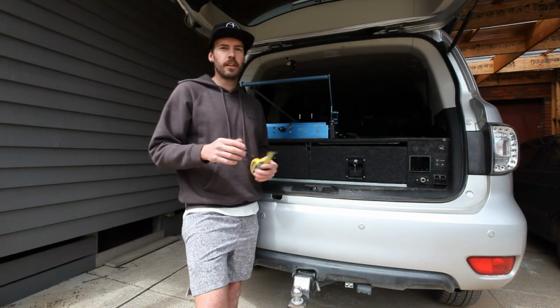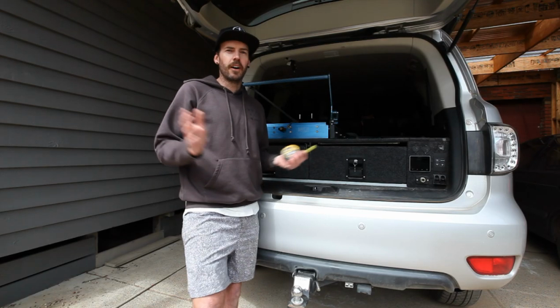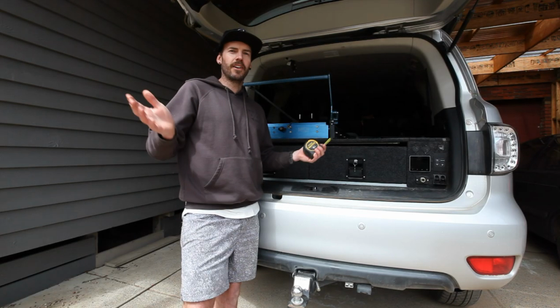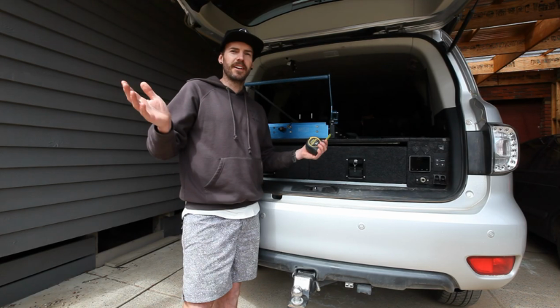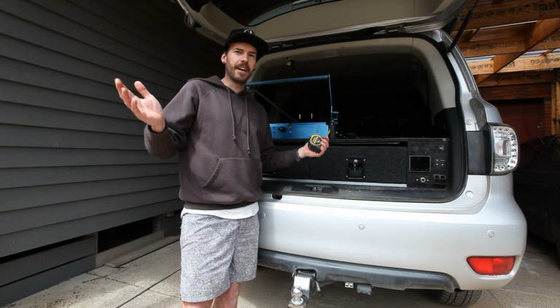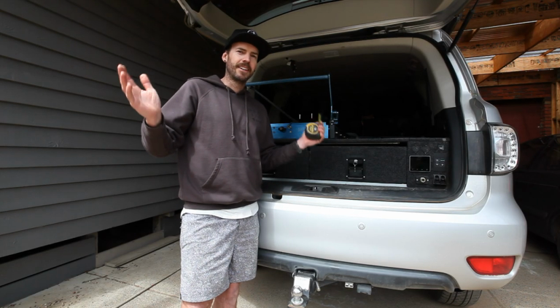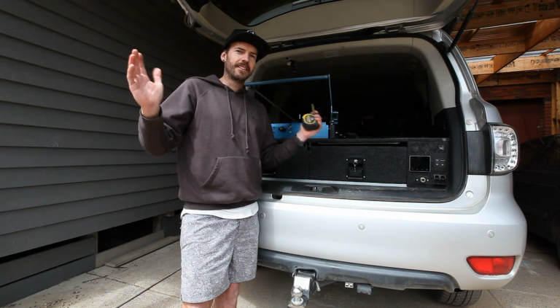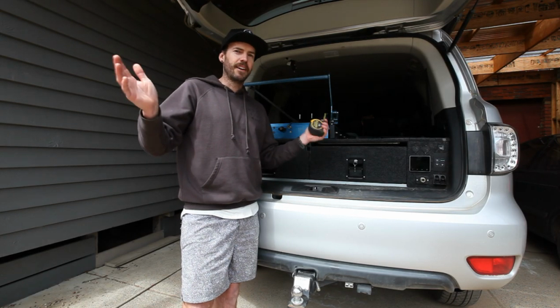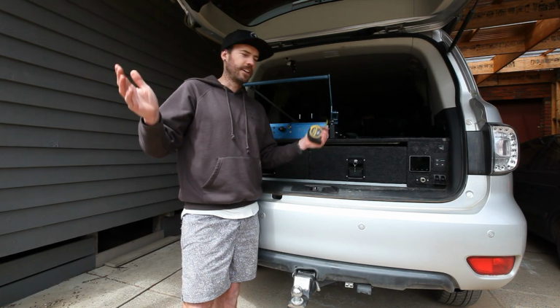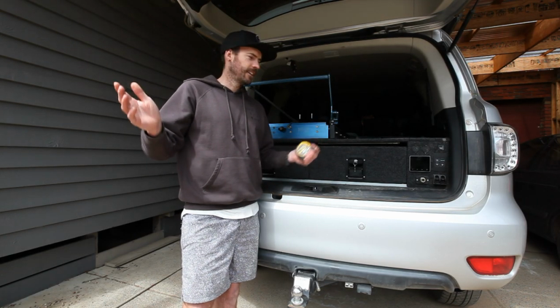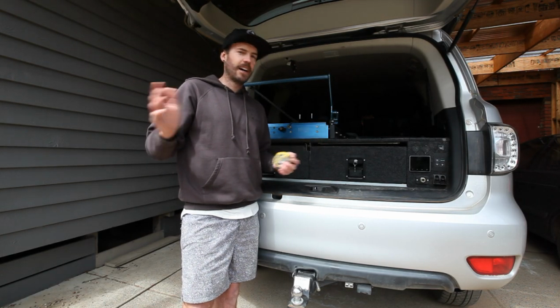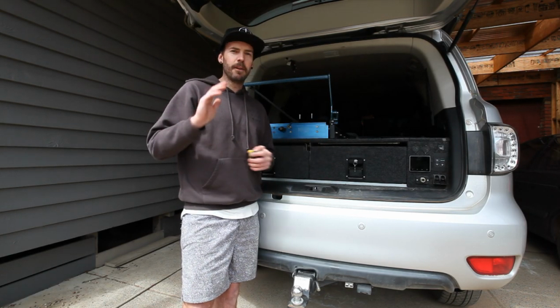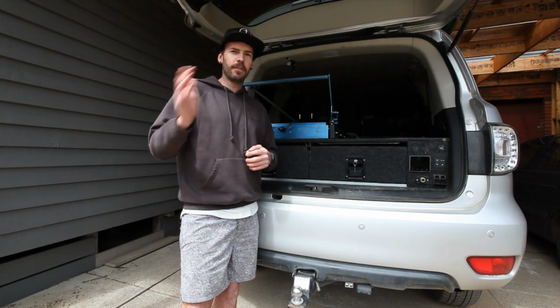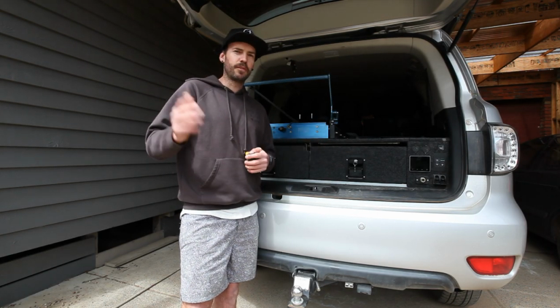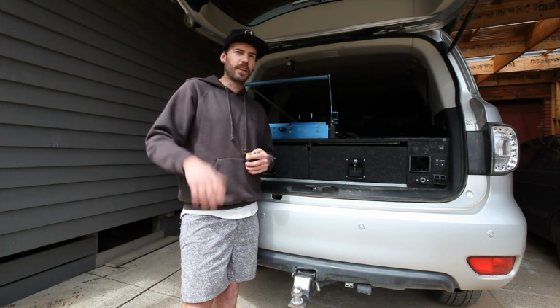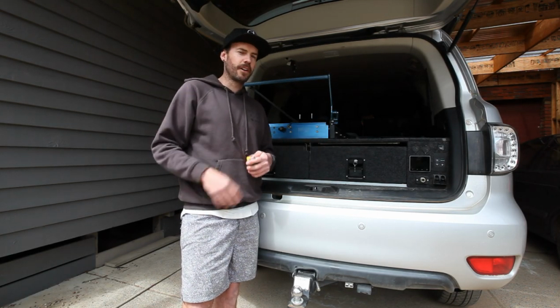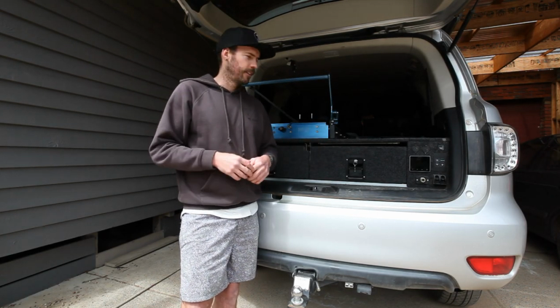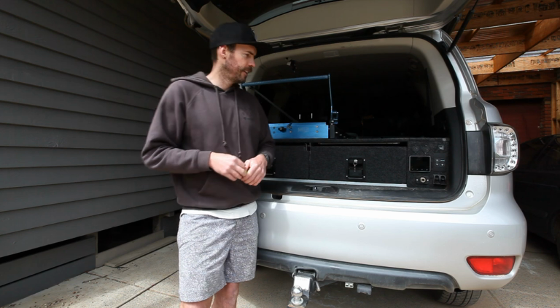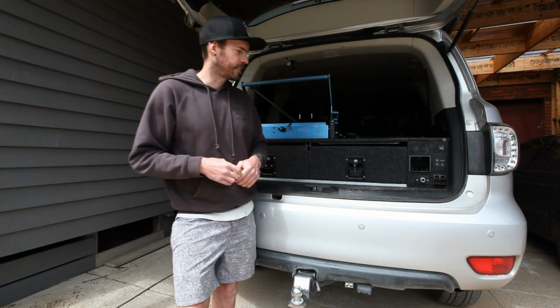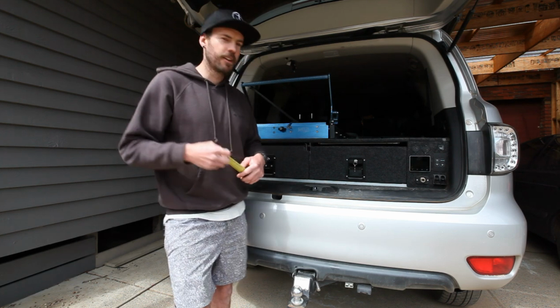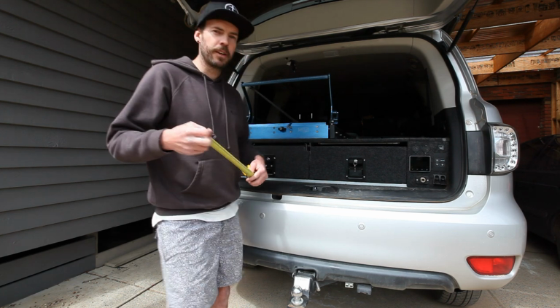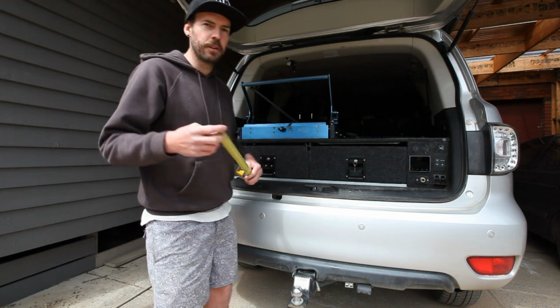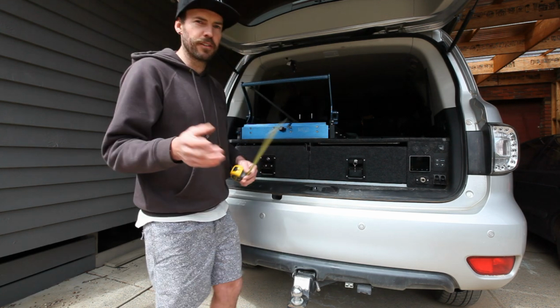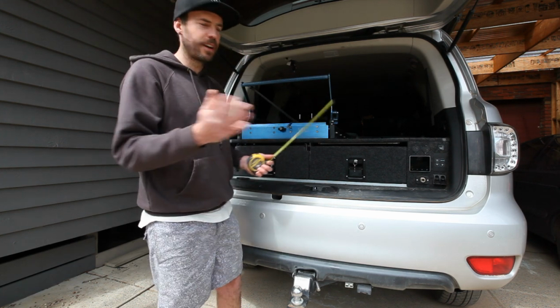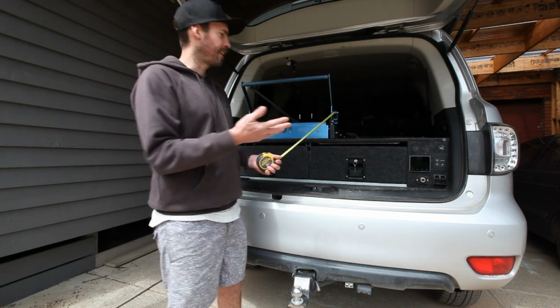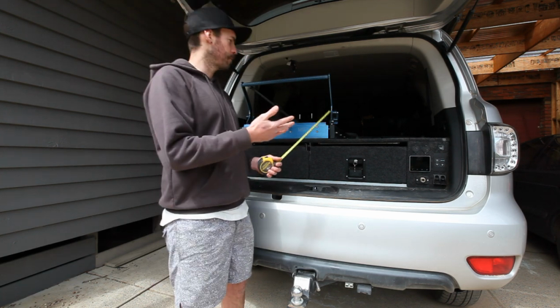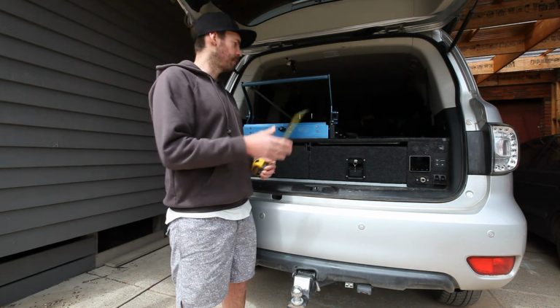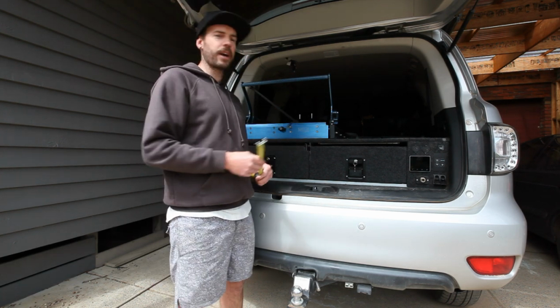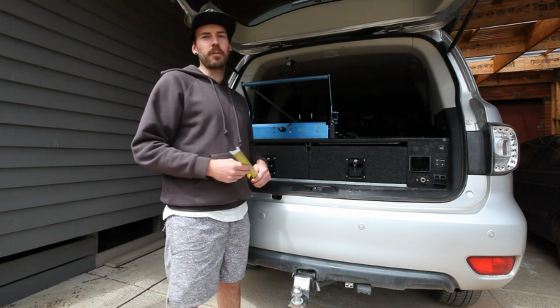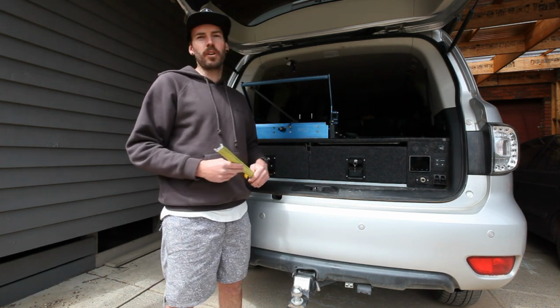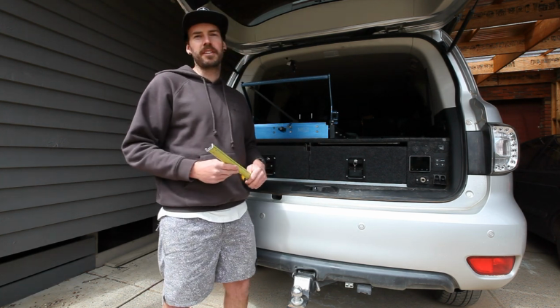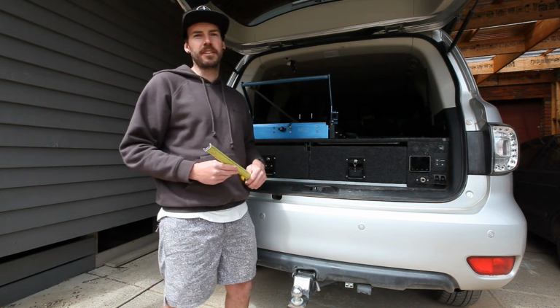Hi guys, how are you? Dave here. This video is going to be a bit of a revamp of the back of the Y62.